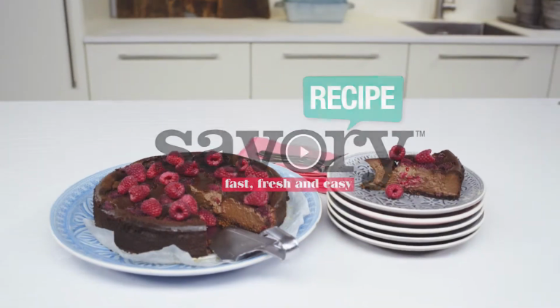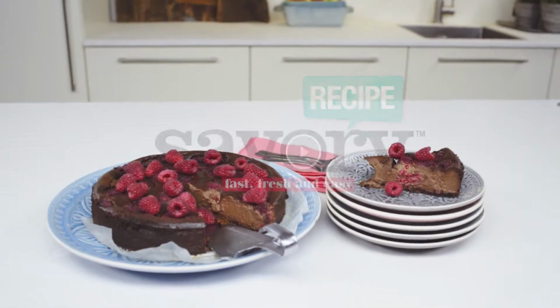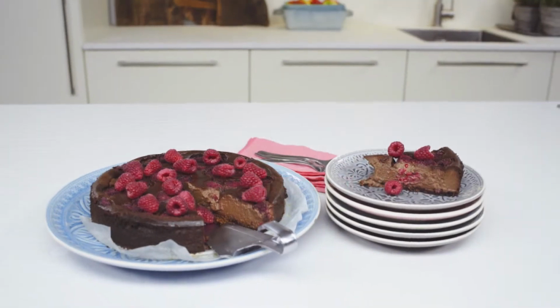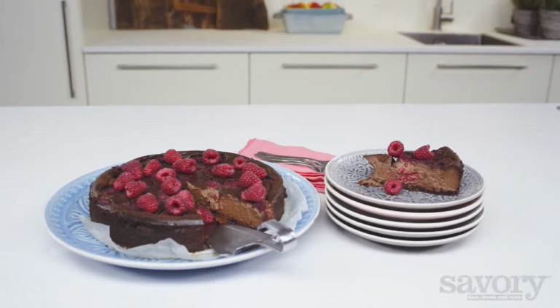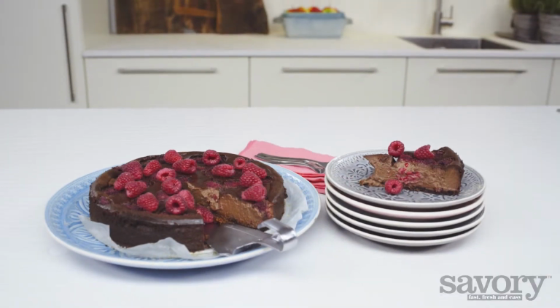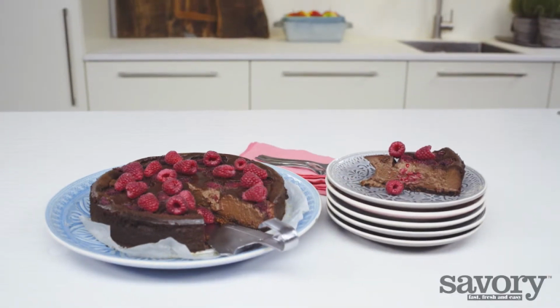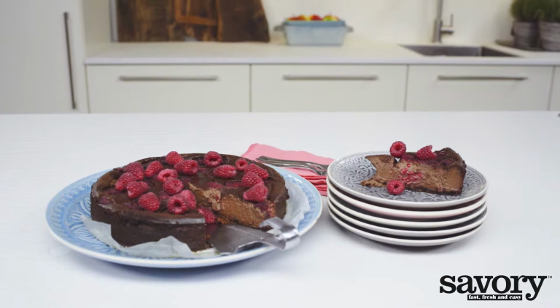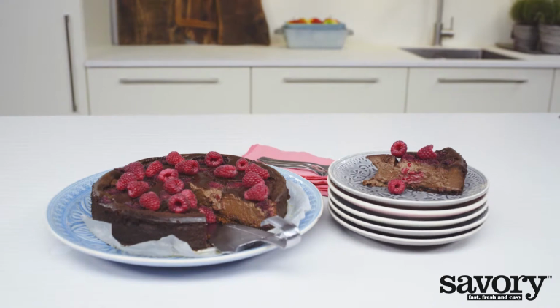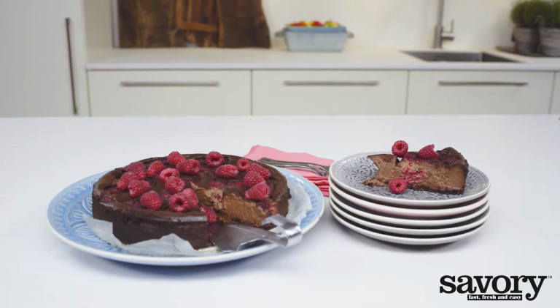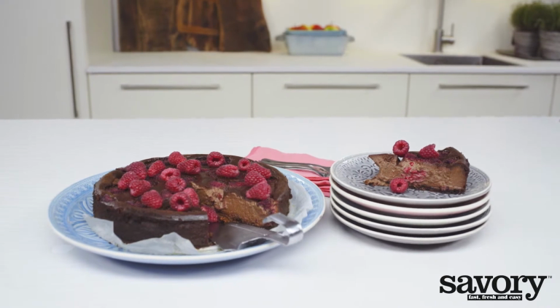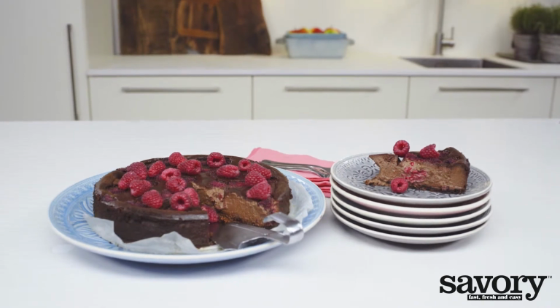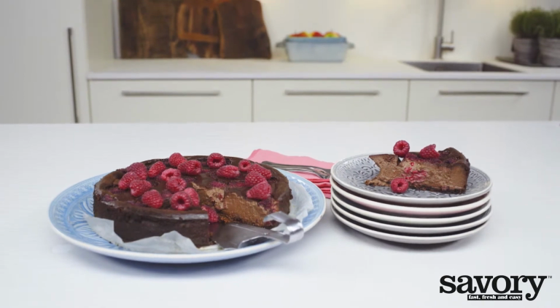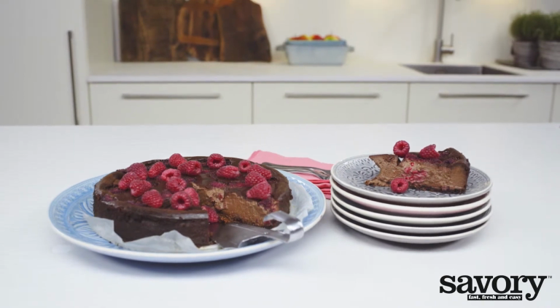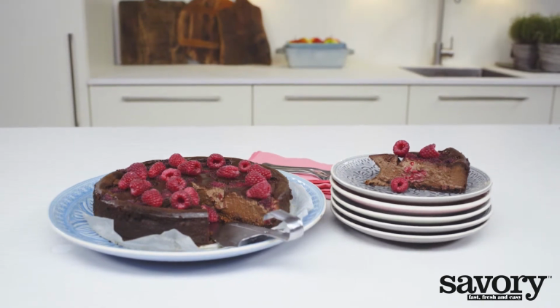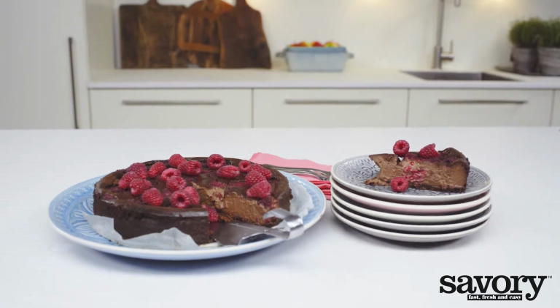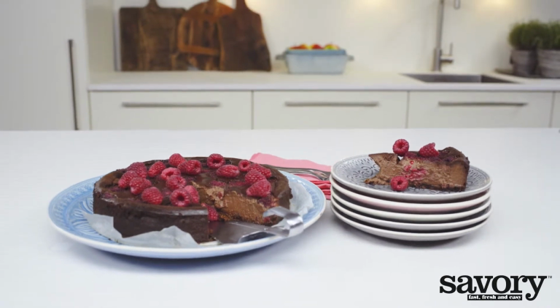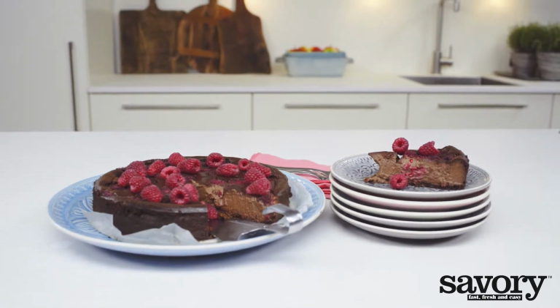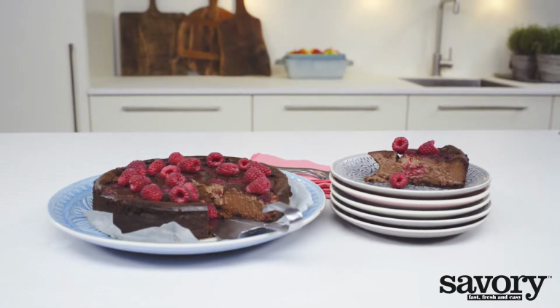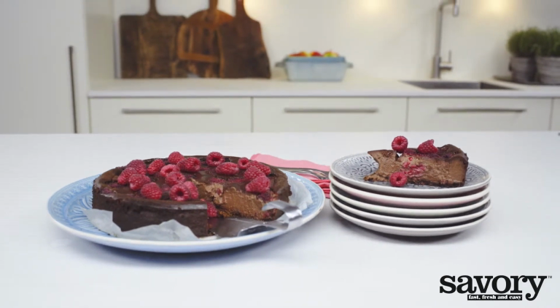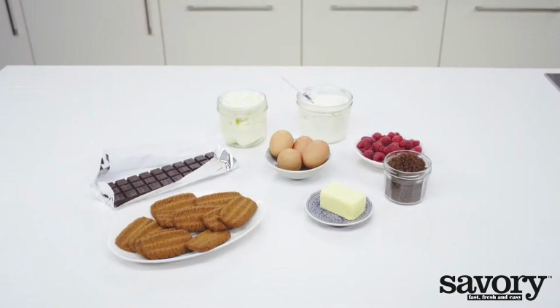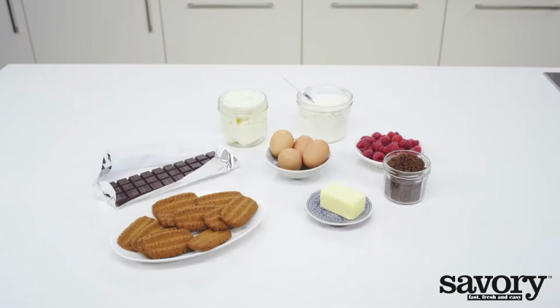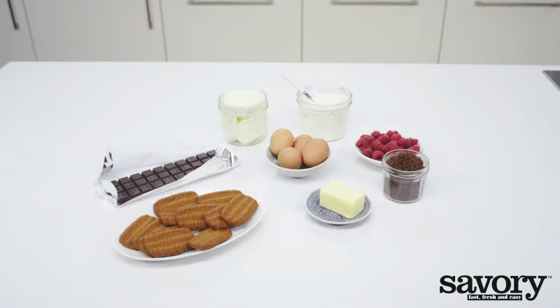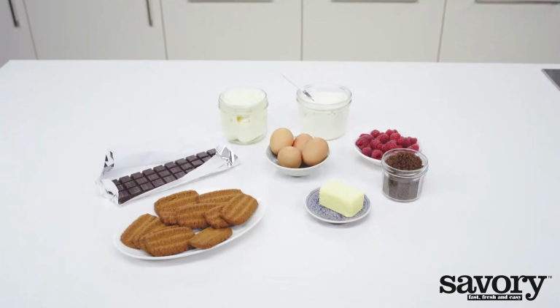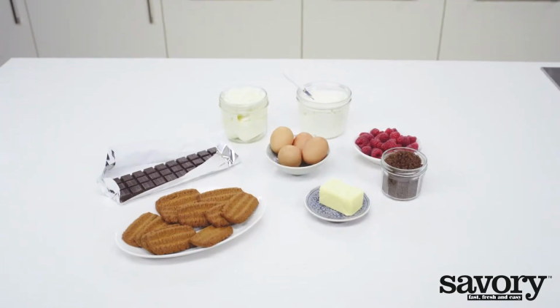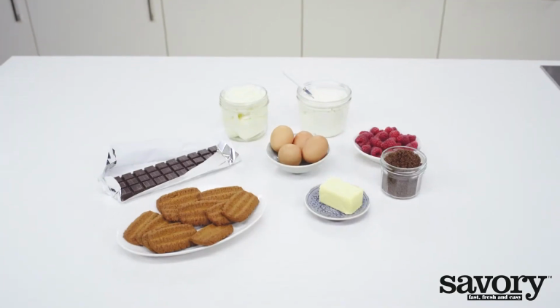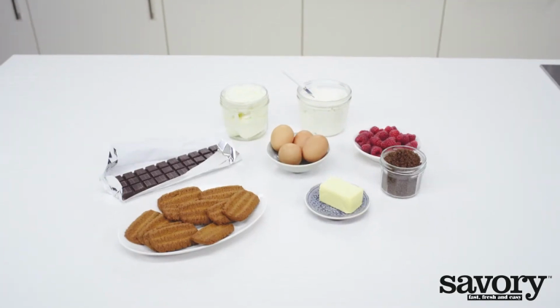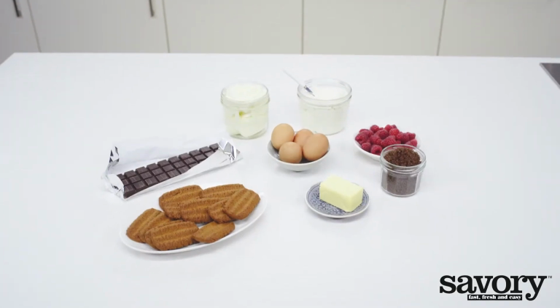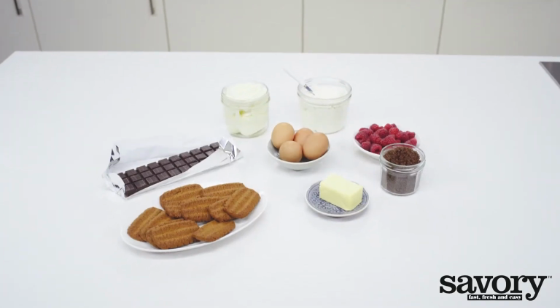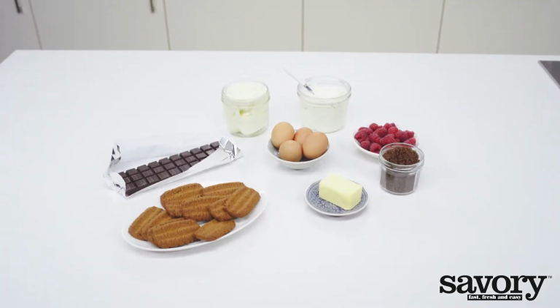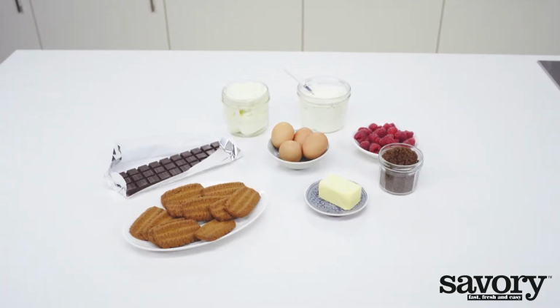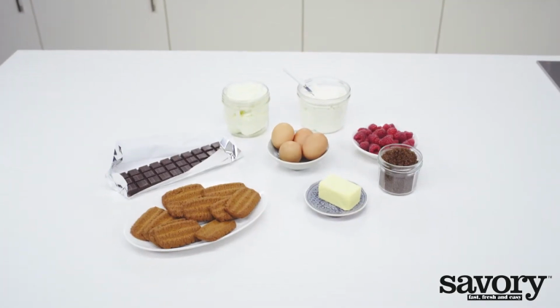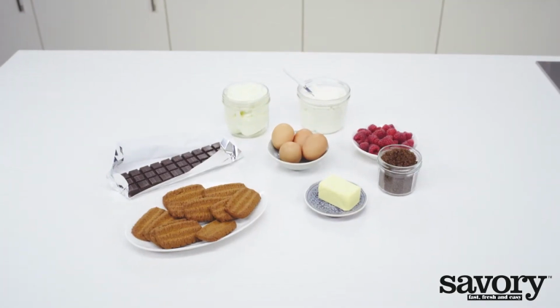Serve this savory style dark chocolate cheesecake with raspberries to welcomed guests.